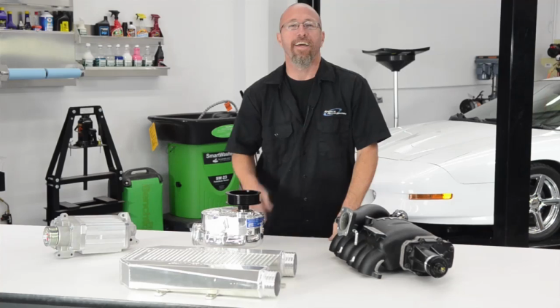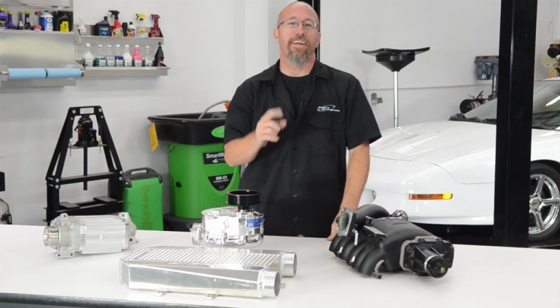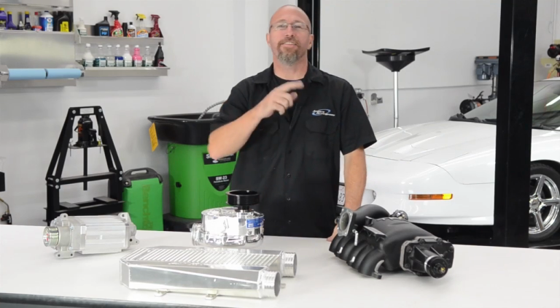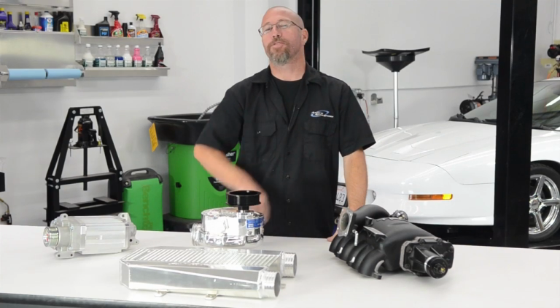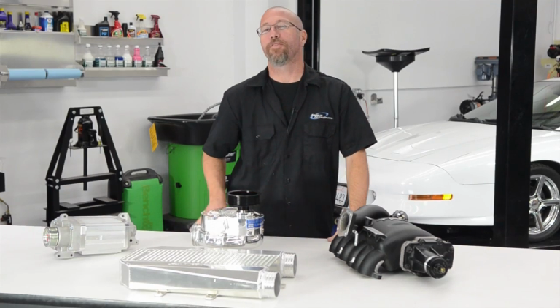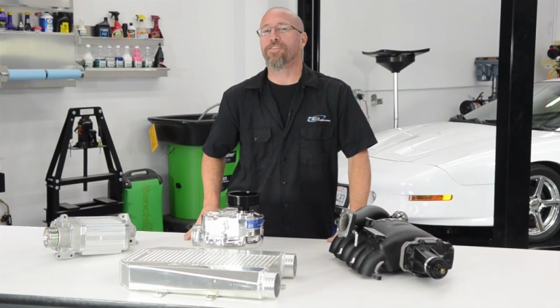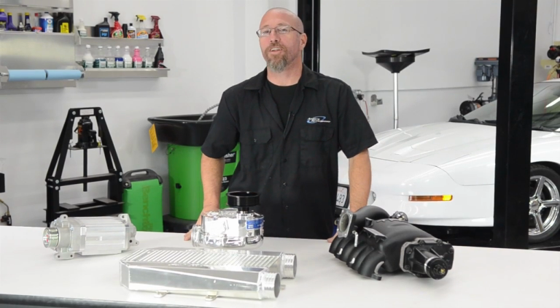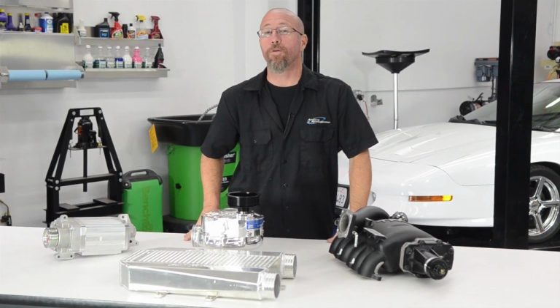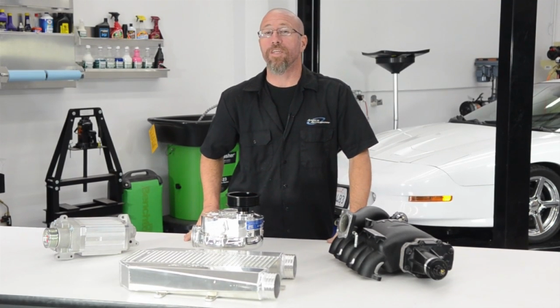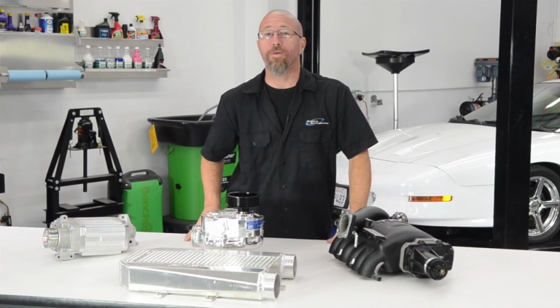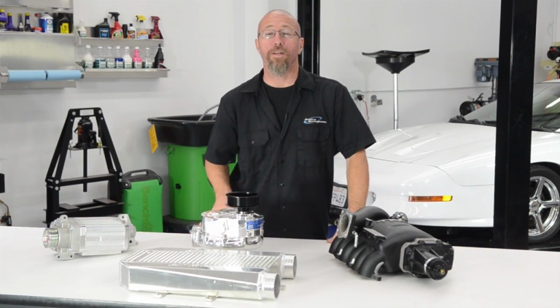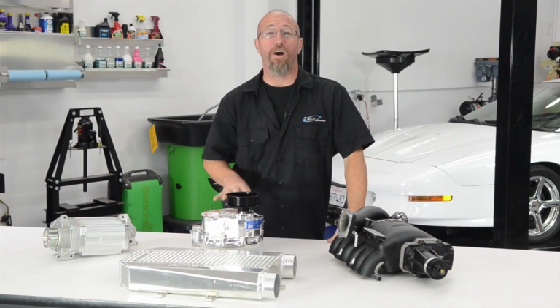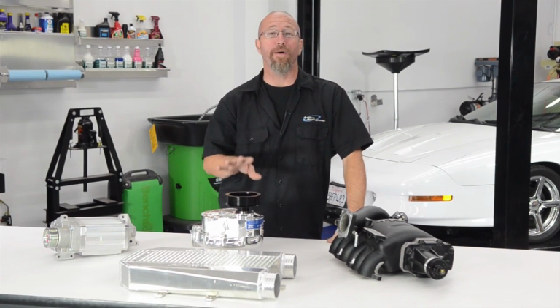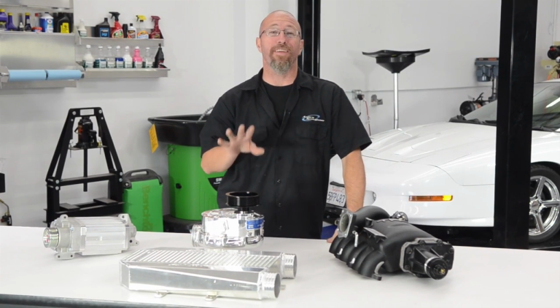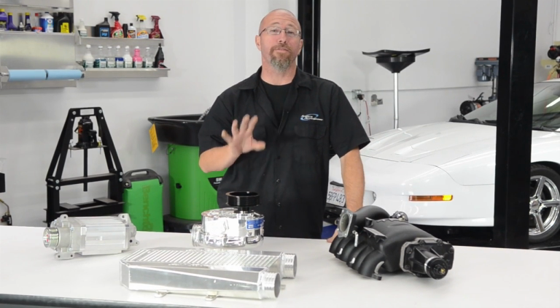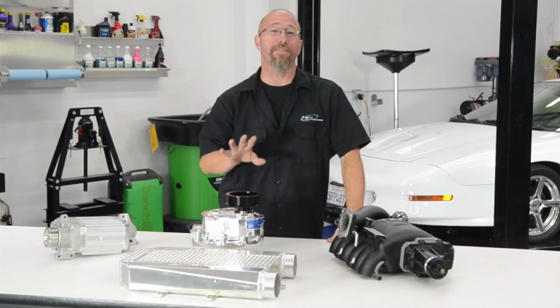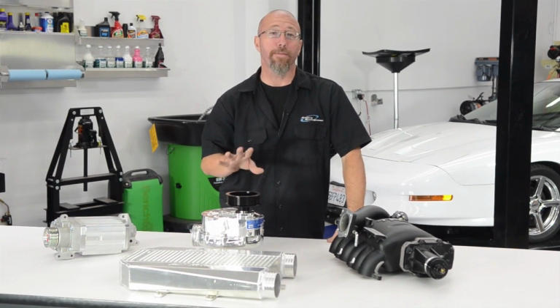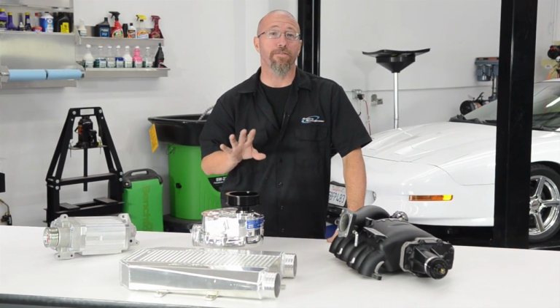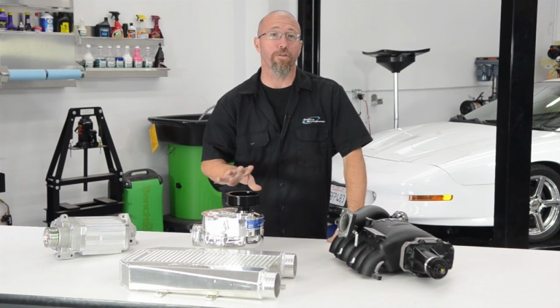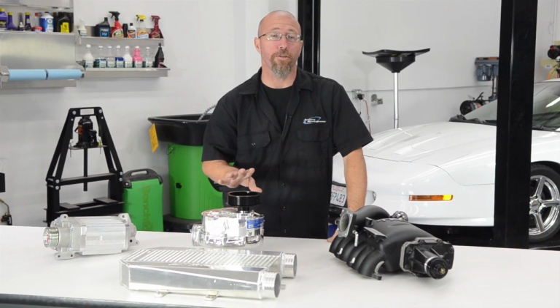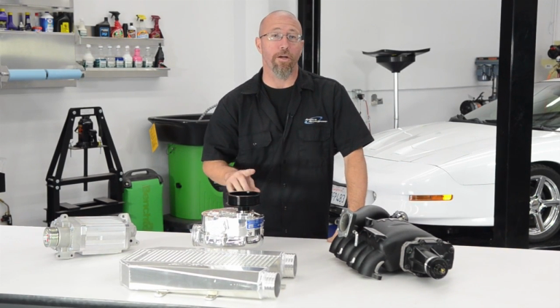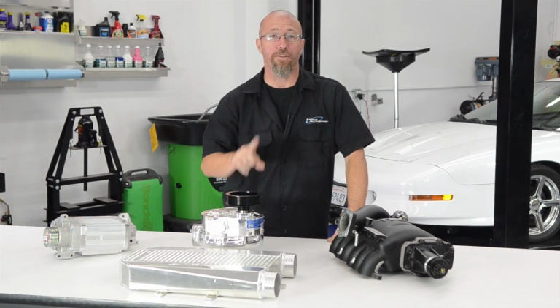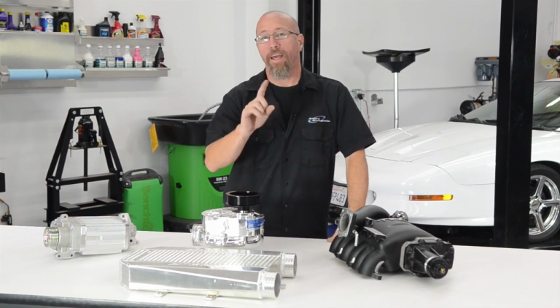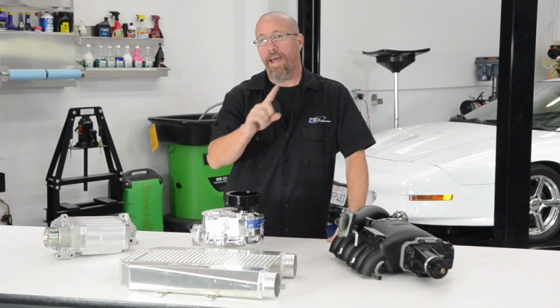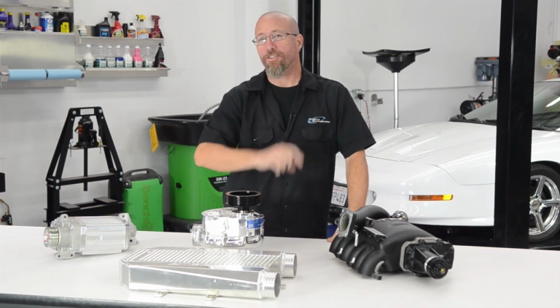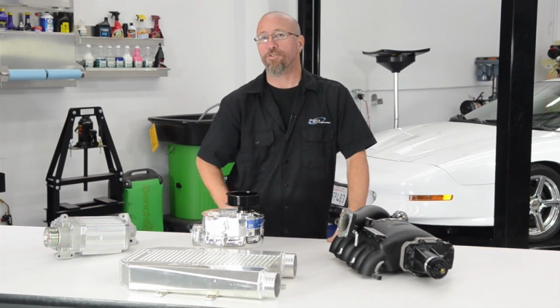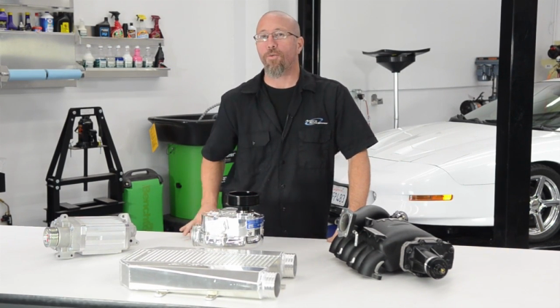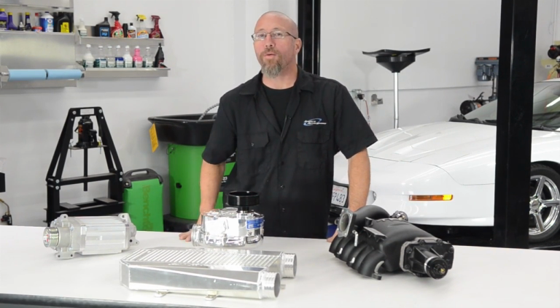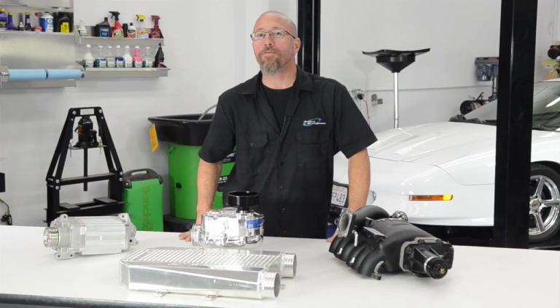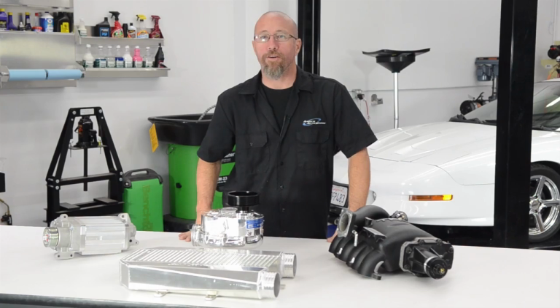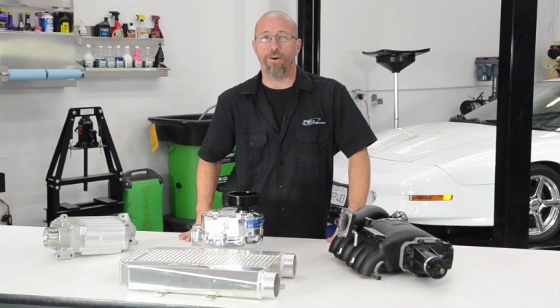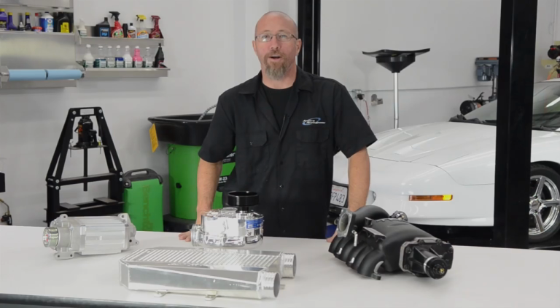On this episode of Andy's Auto Sport TV, we're going to talk about the different types of superchargers and how to choose the right one for your car.